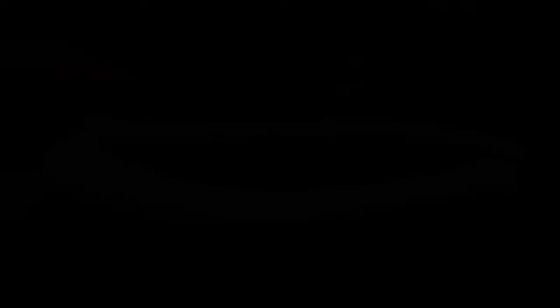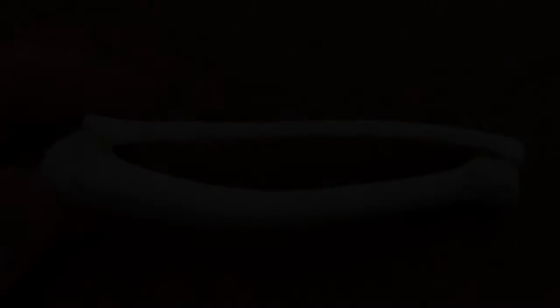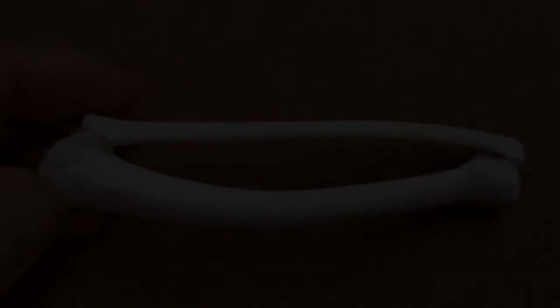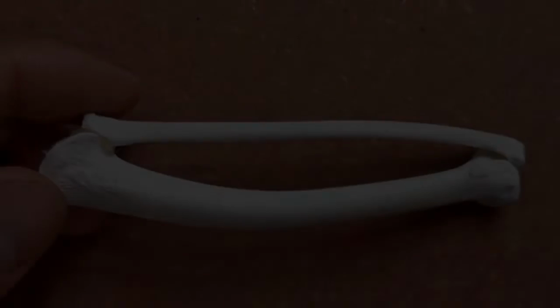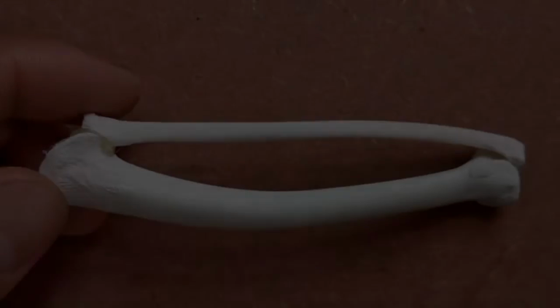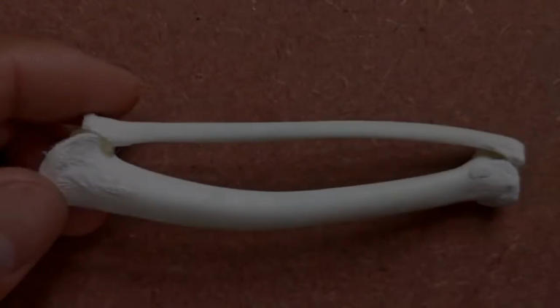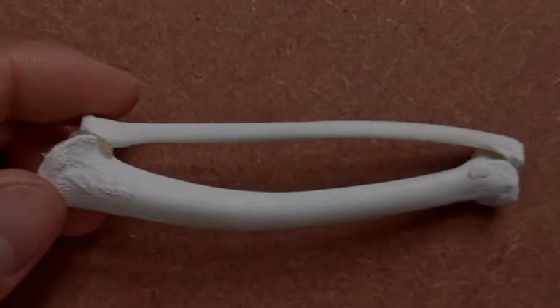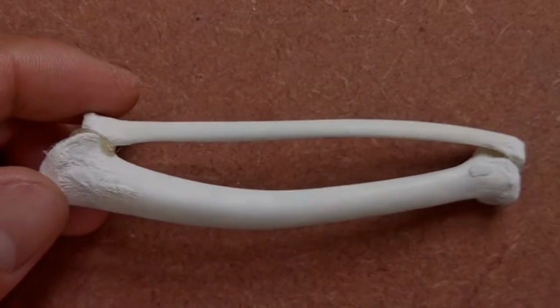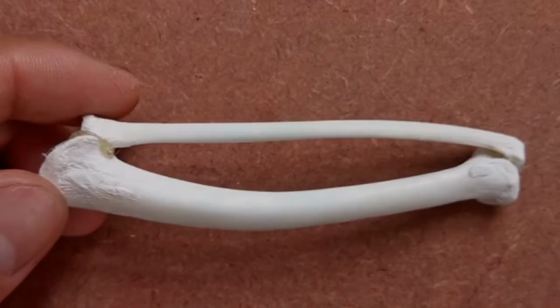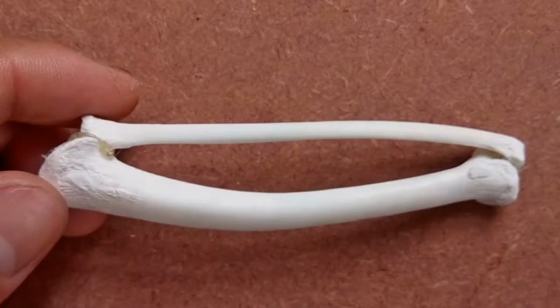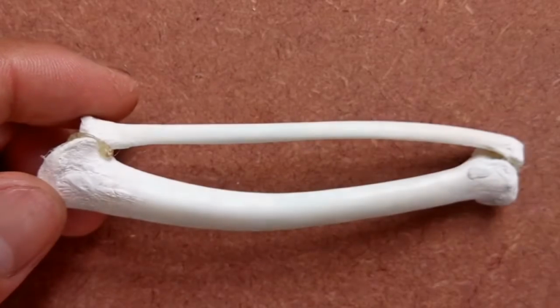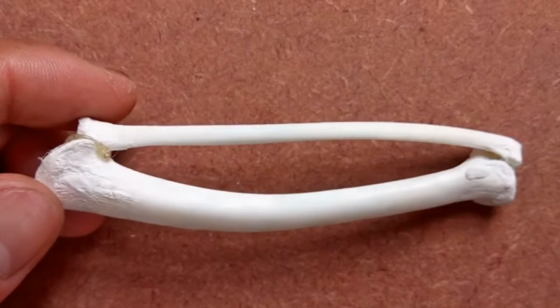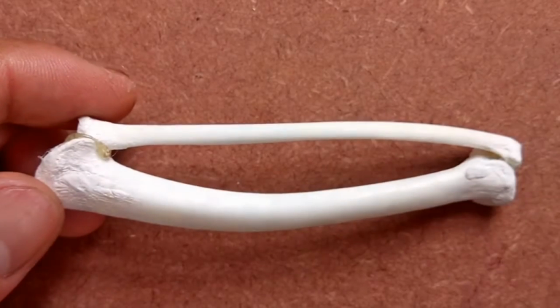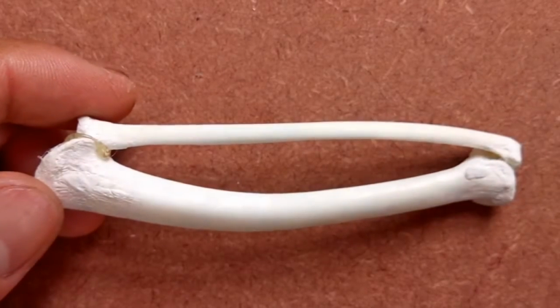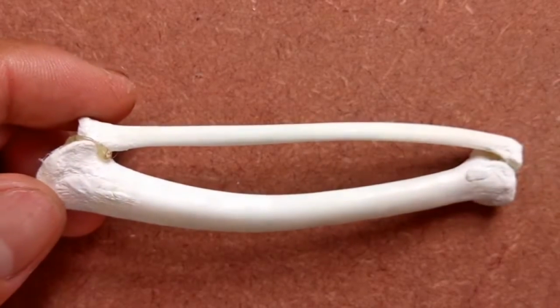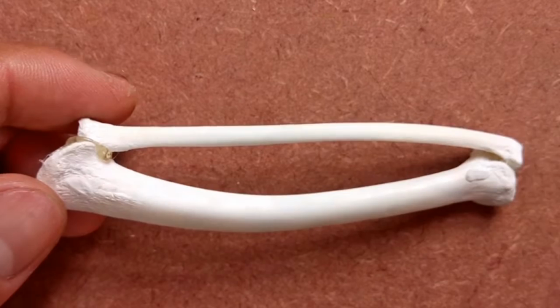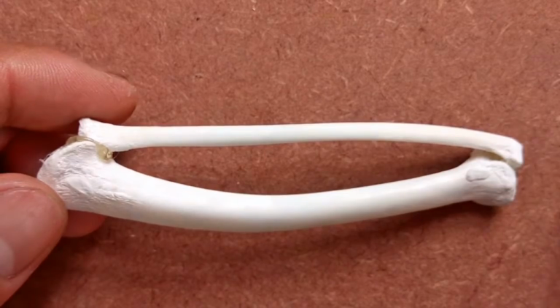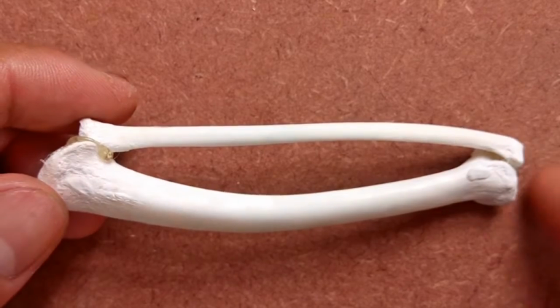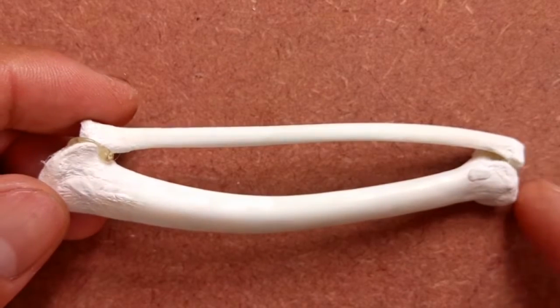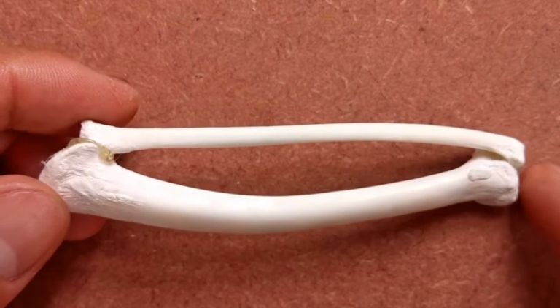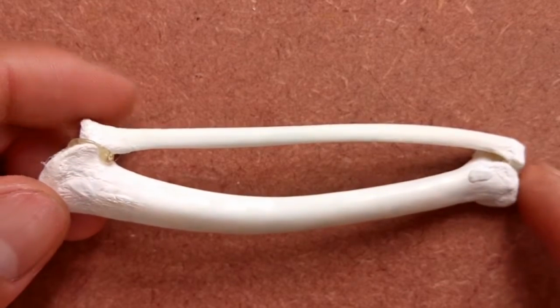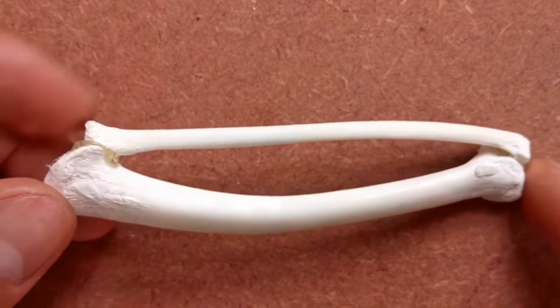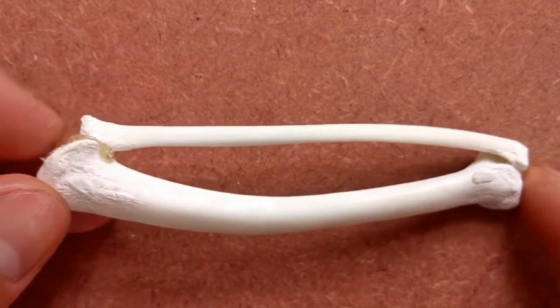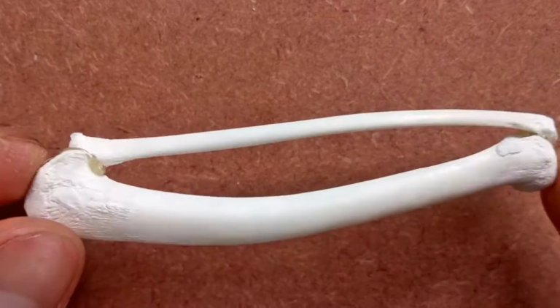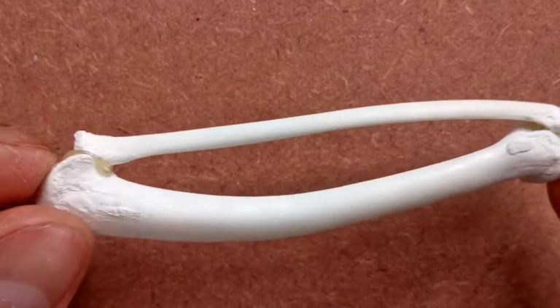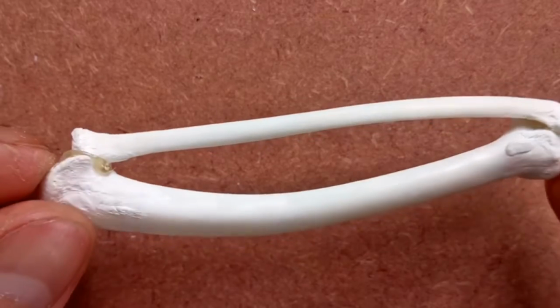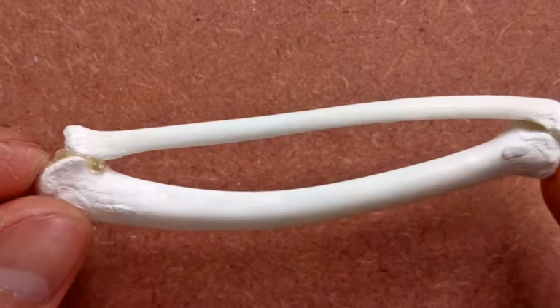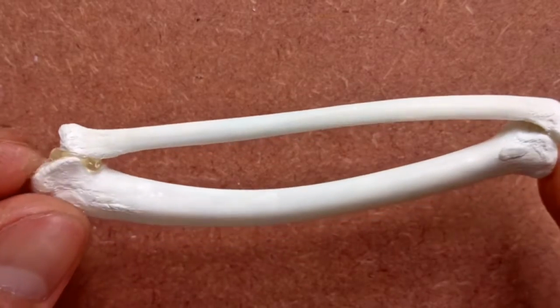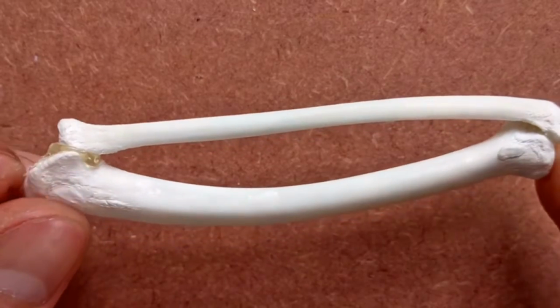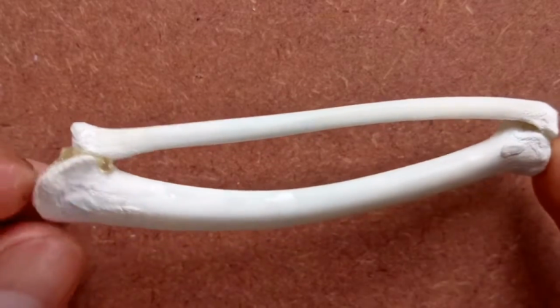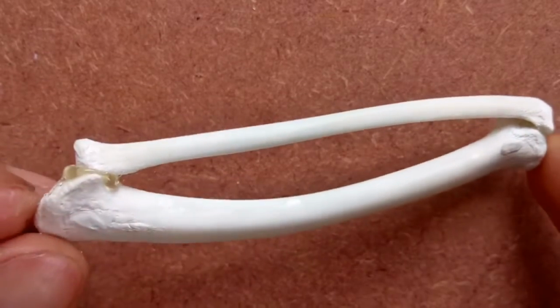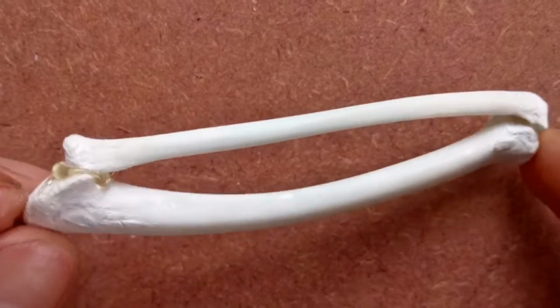Once we're done with that, we move on to the radius and ulna. This is how the articulated radio-ulna looks like.